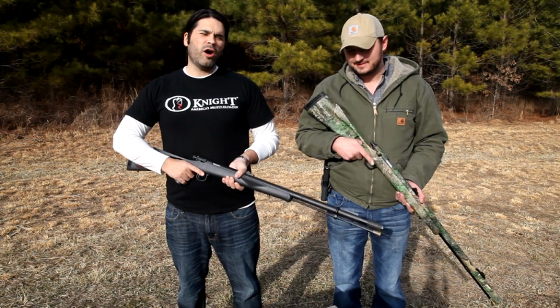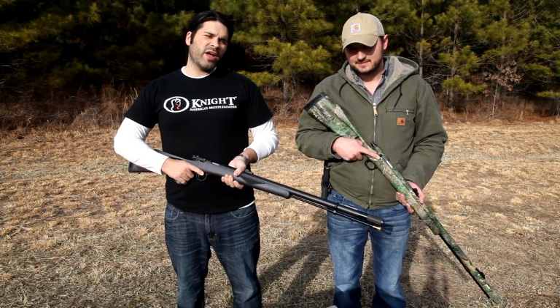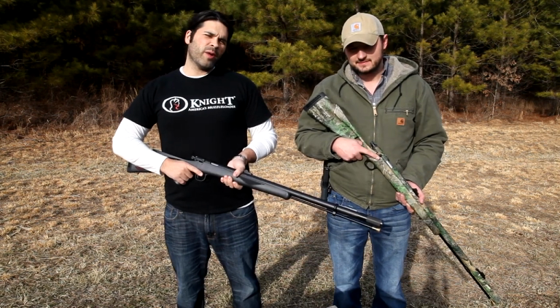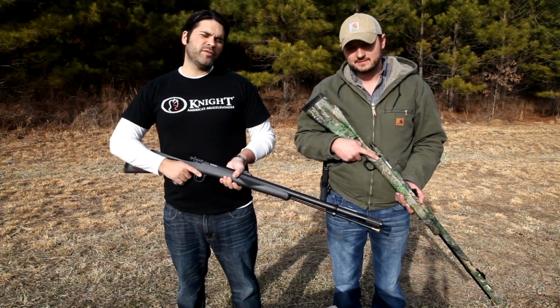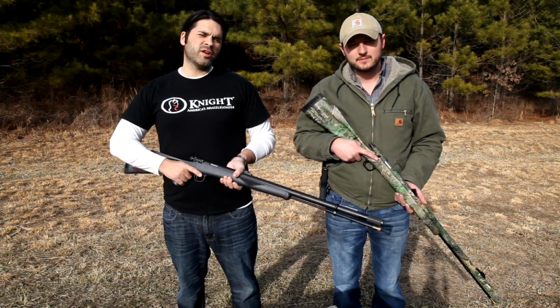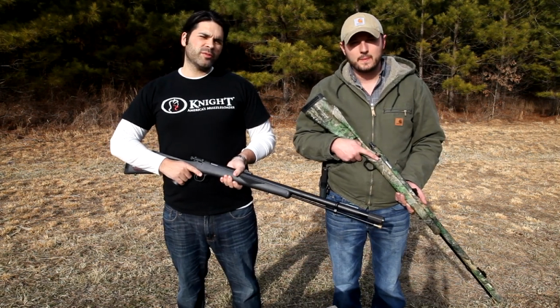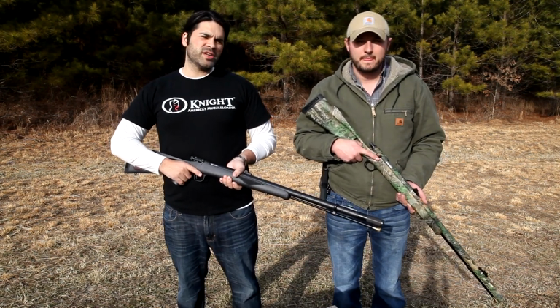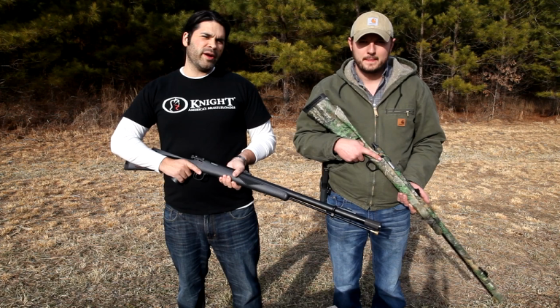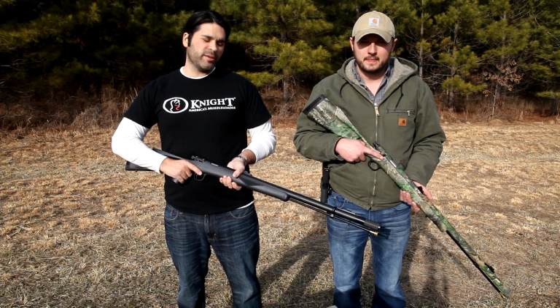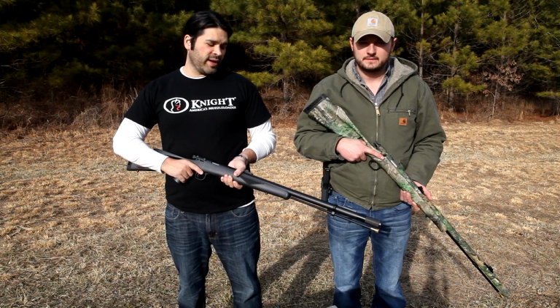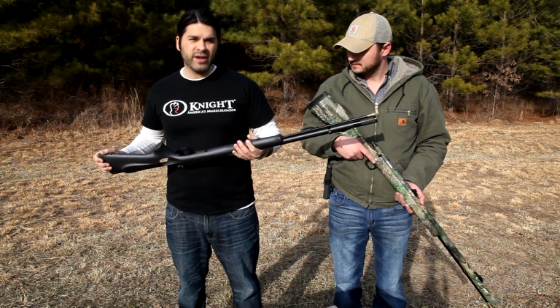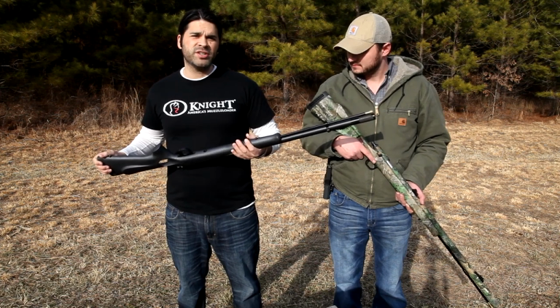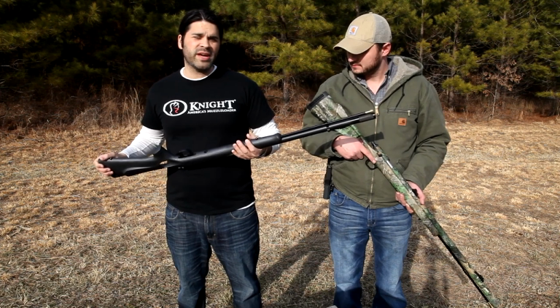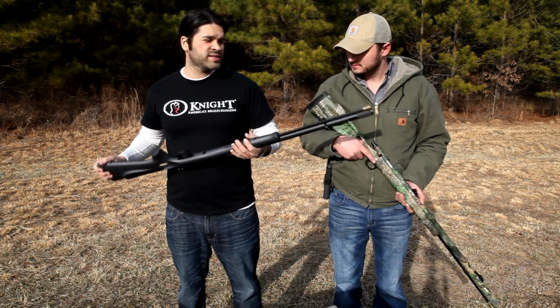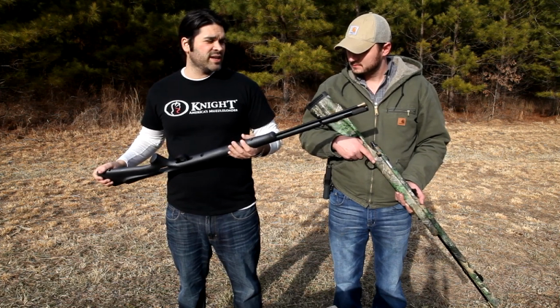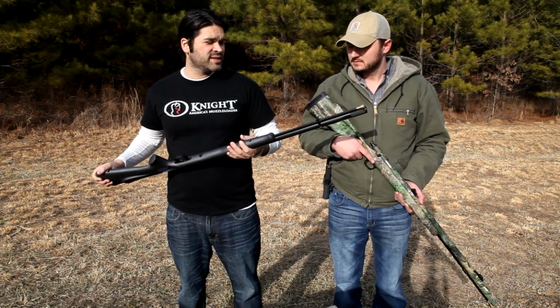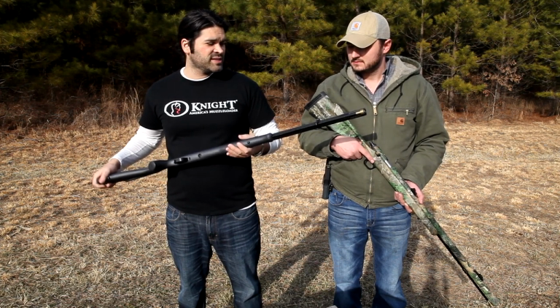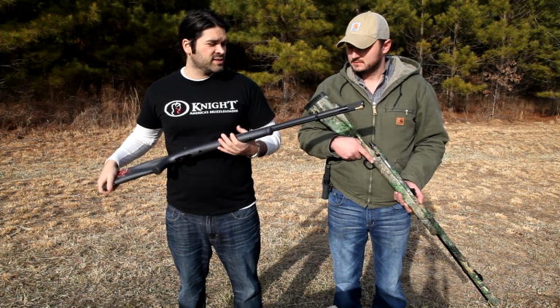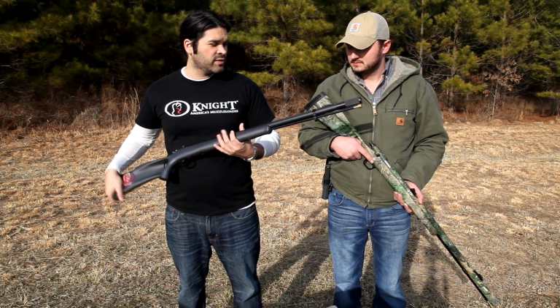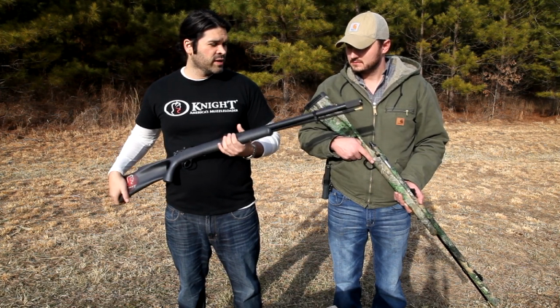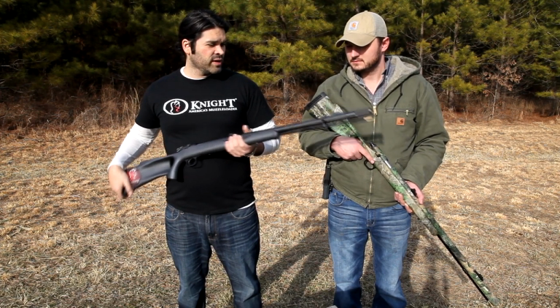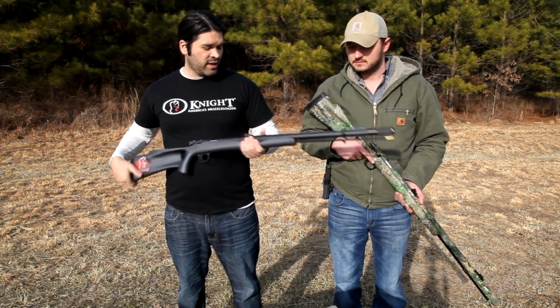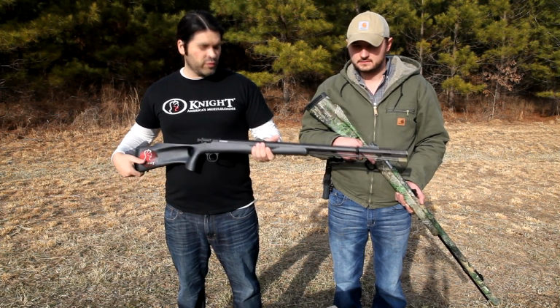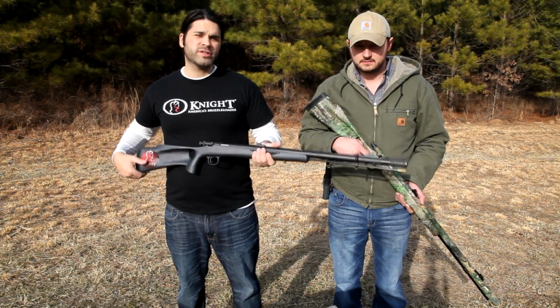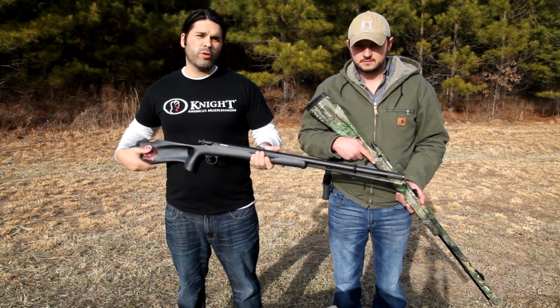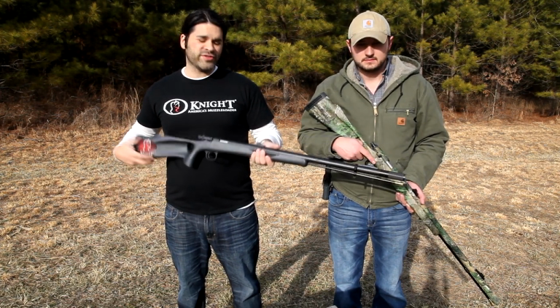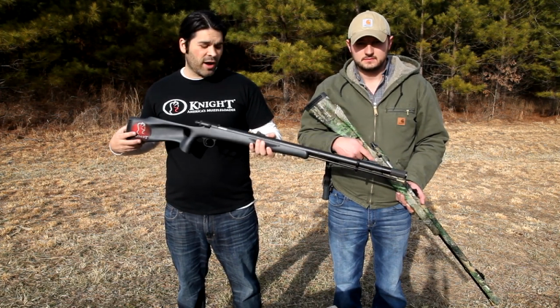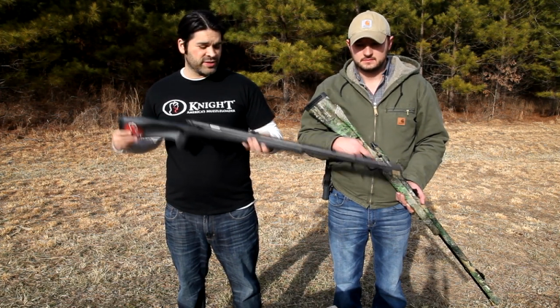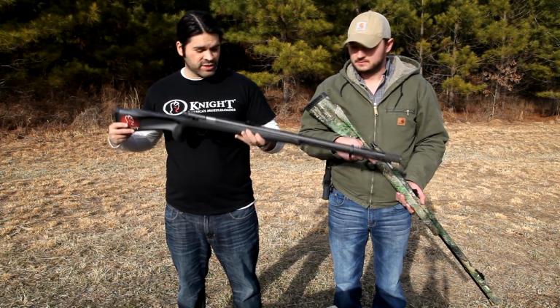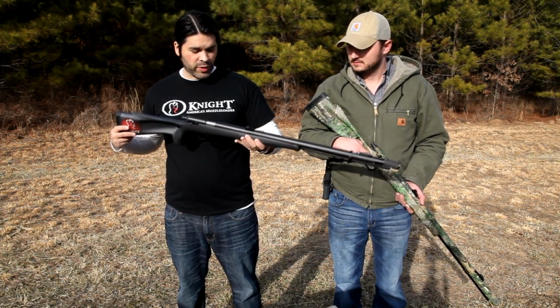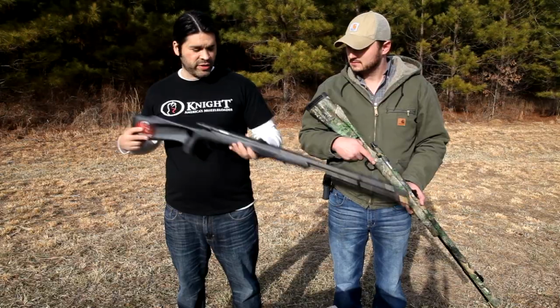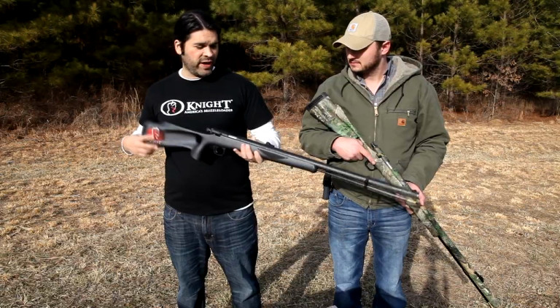All Knight Rifles are 100% American-made and ship out of the state of Tennessee. So if you want to support the South, this is a good way to do that.